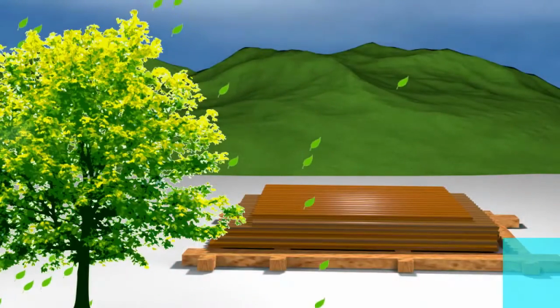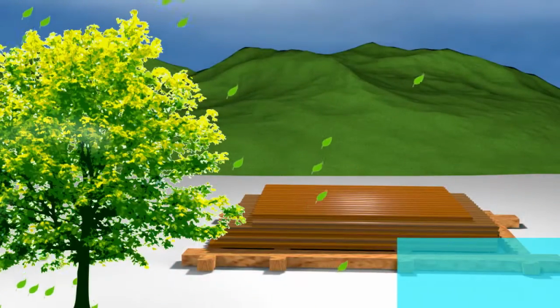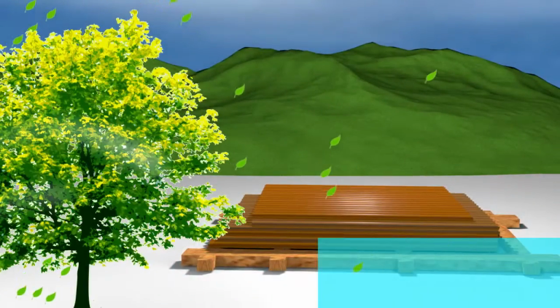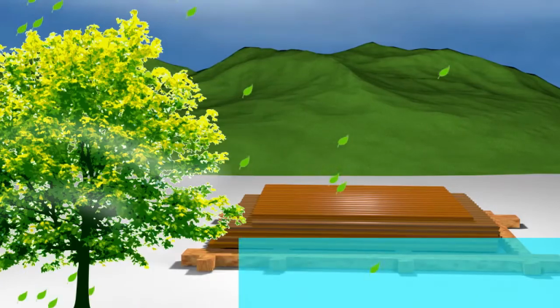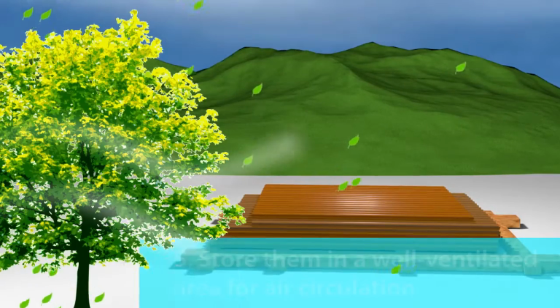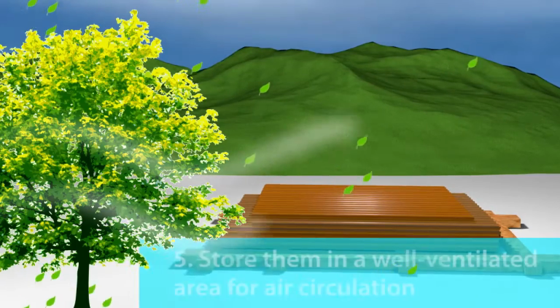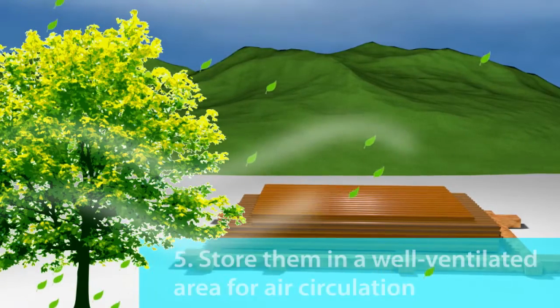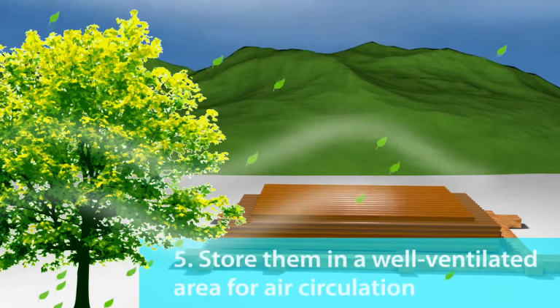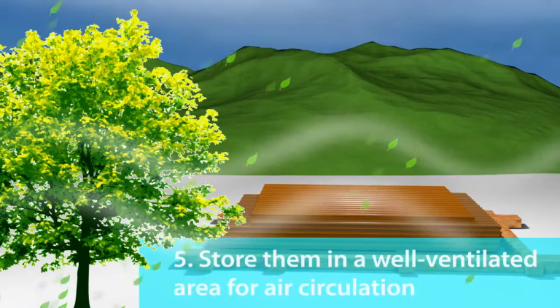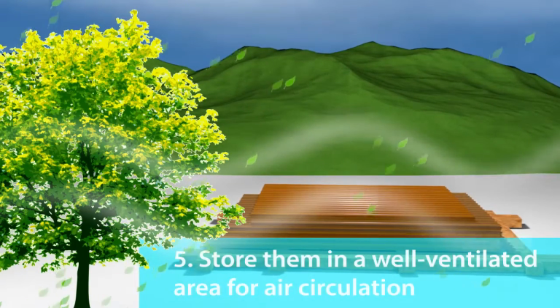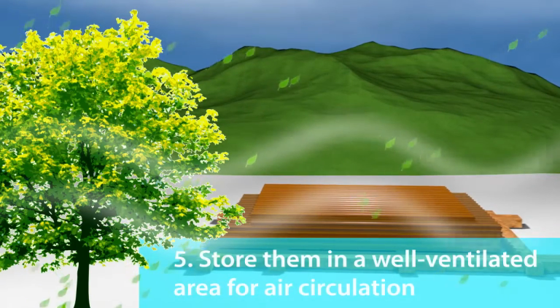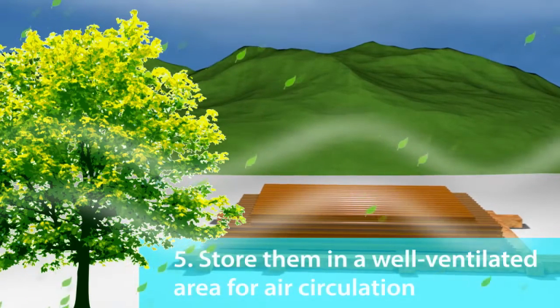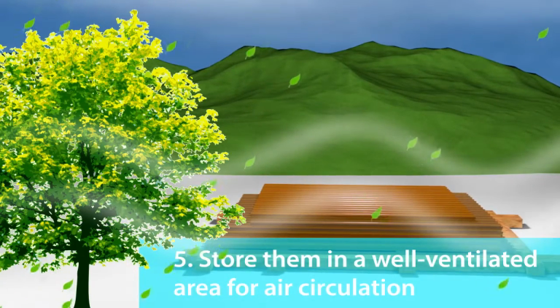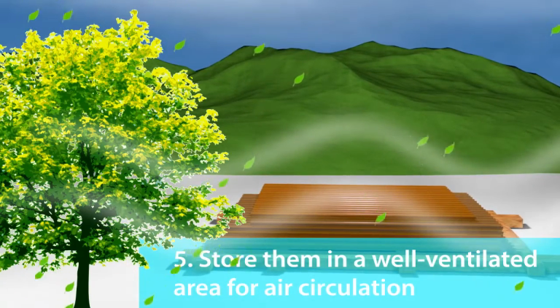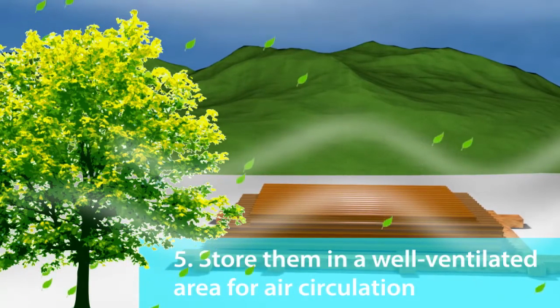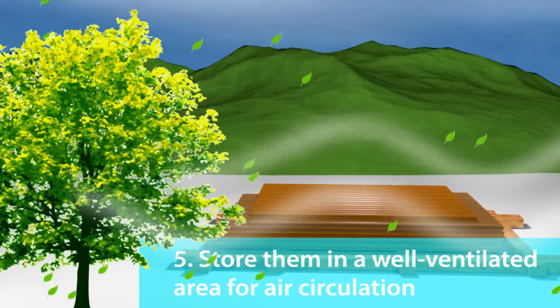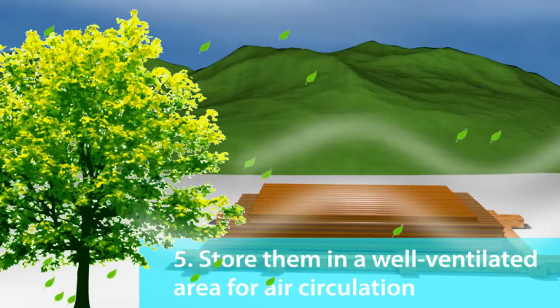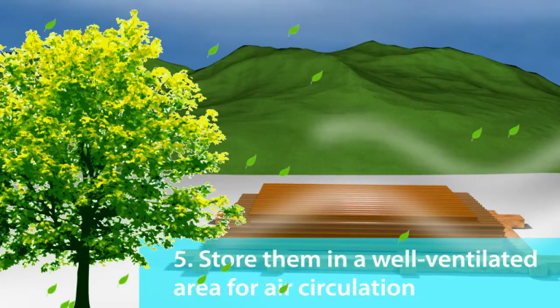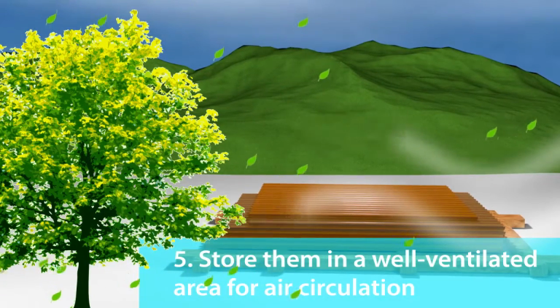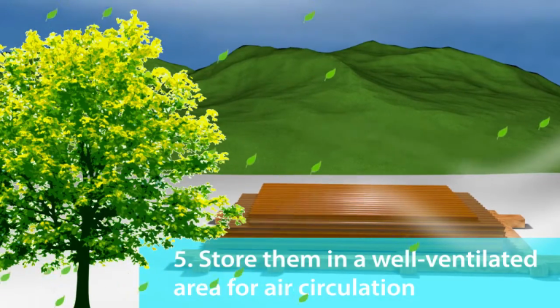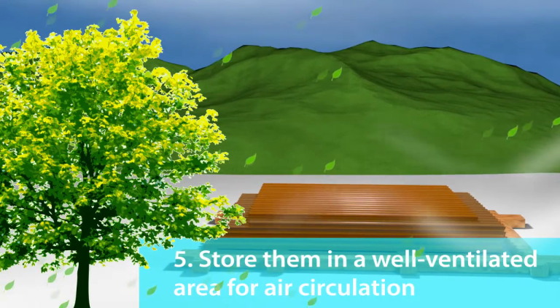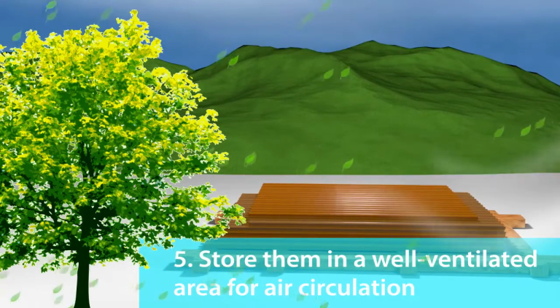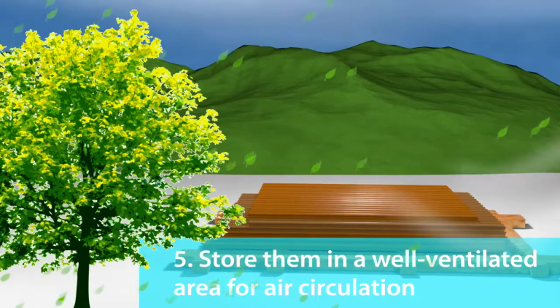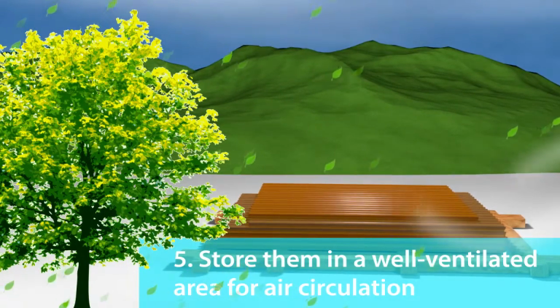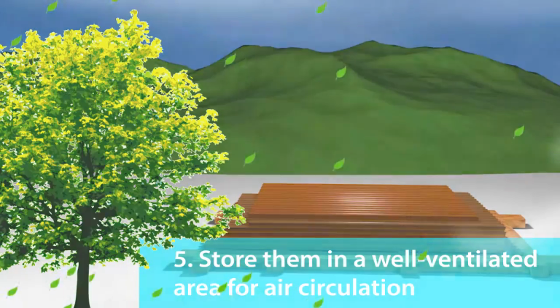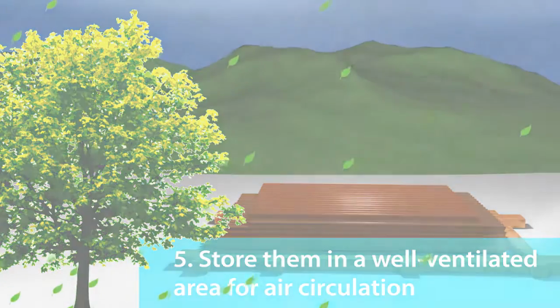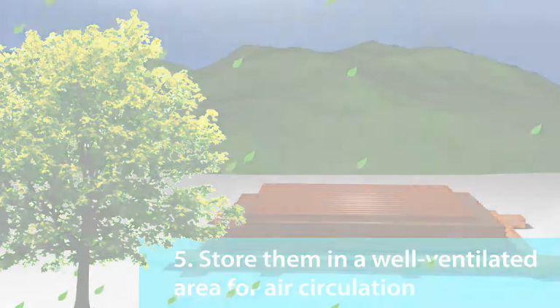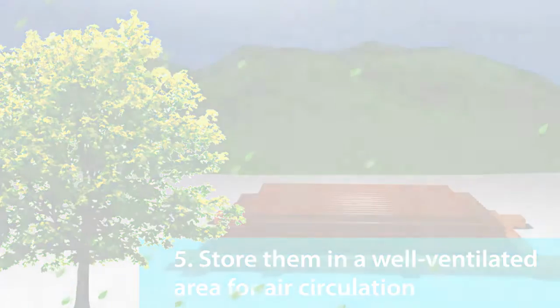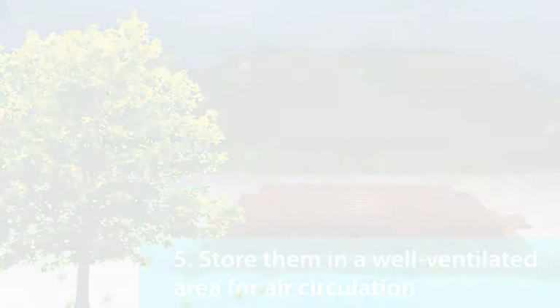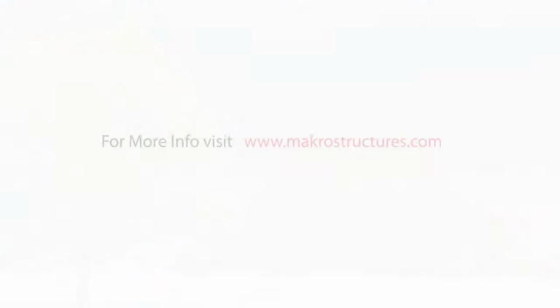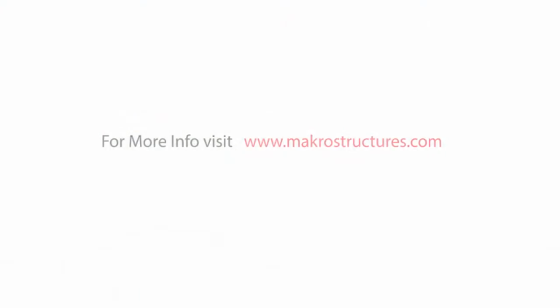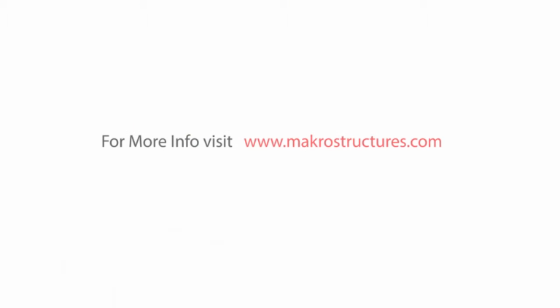5. Store them in a well-ventilated area for air circulation to complete the drying process.